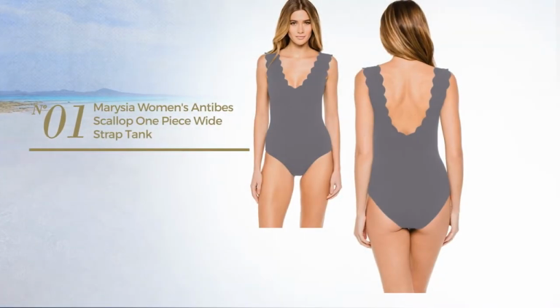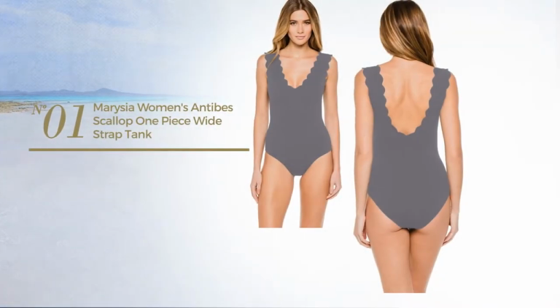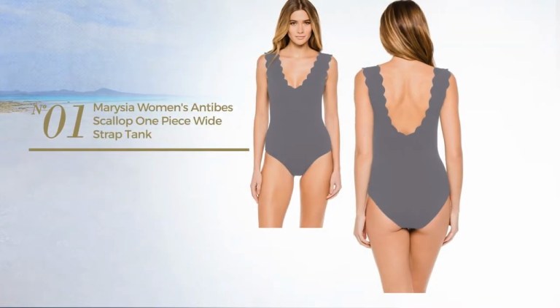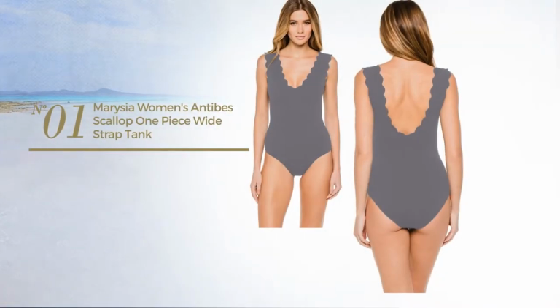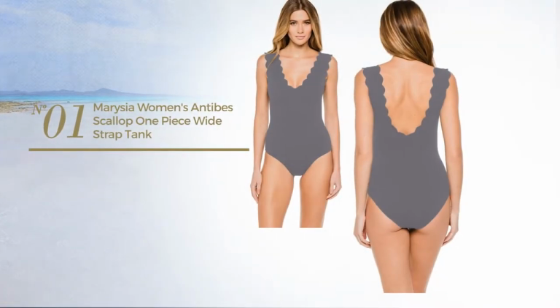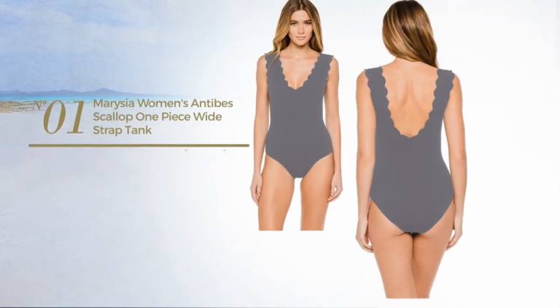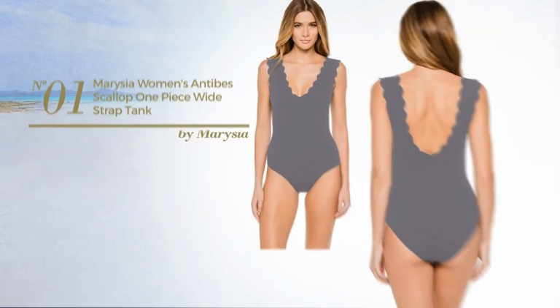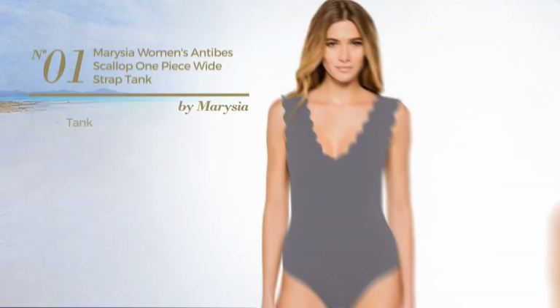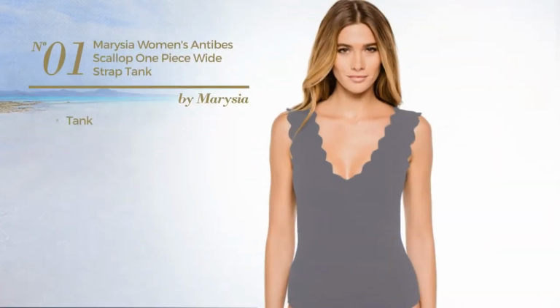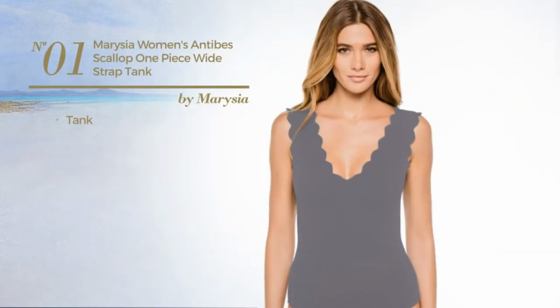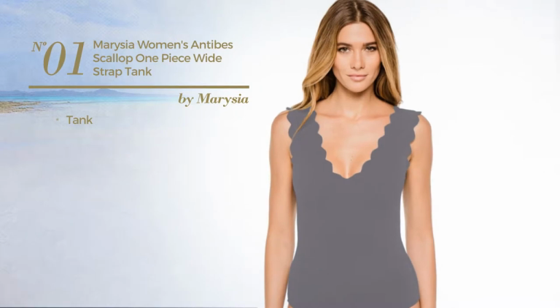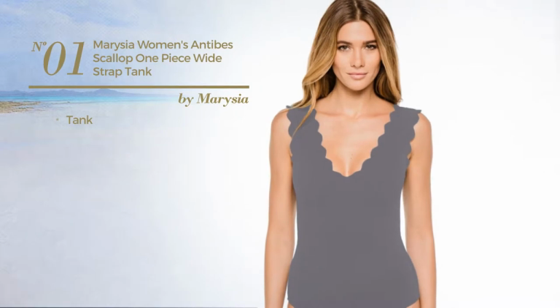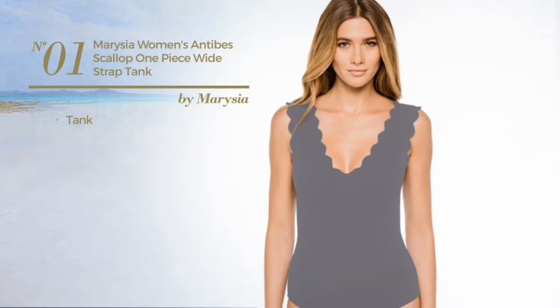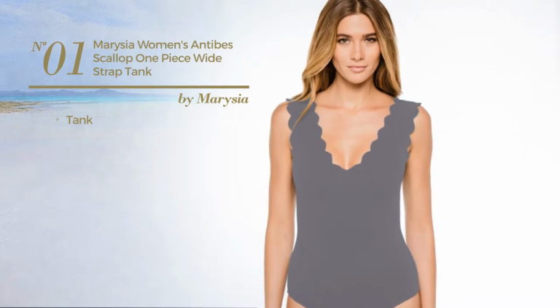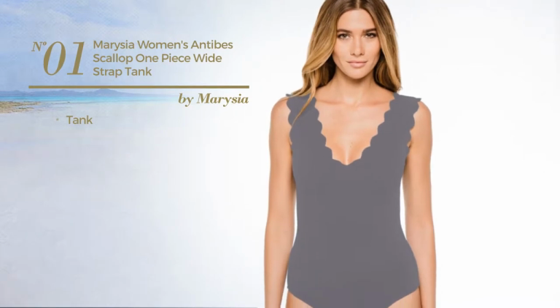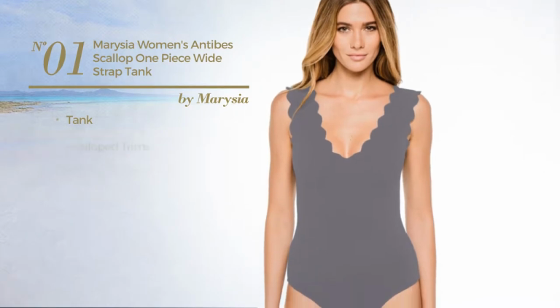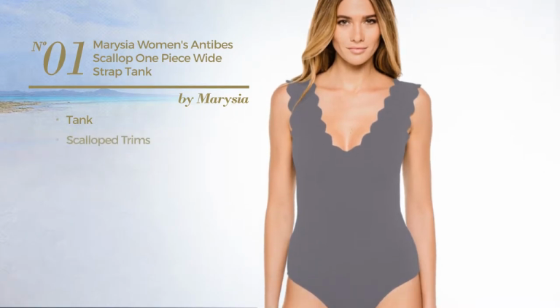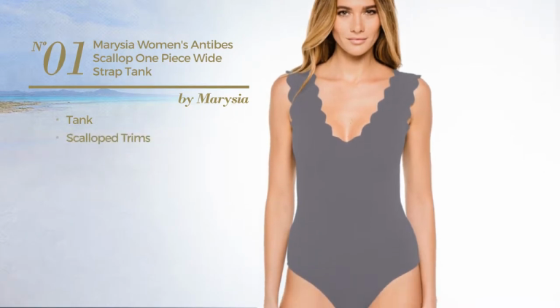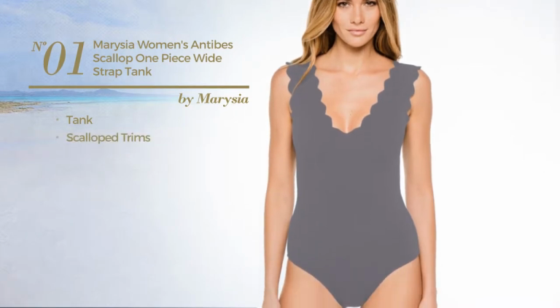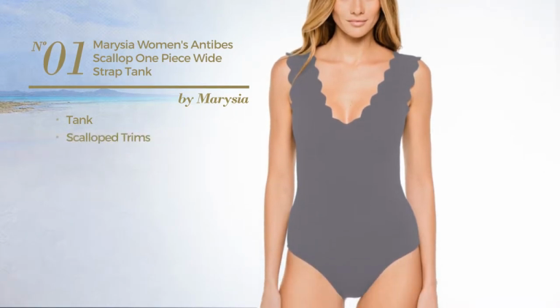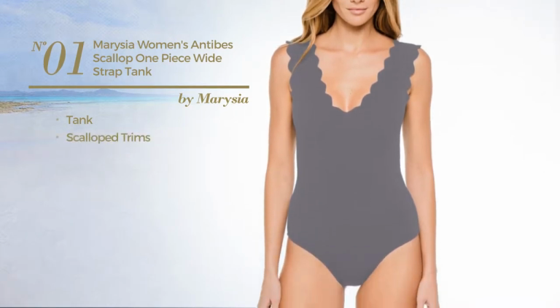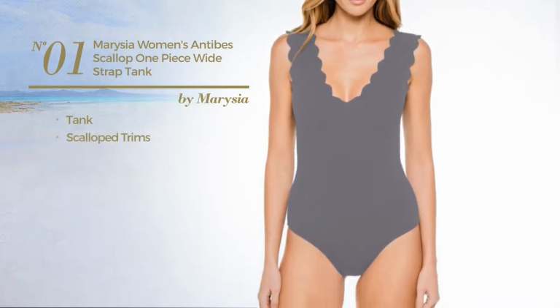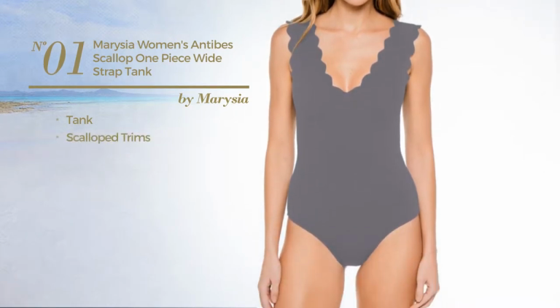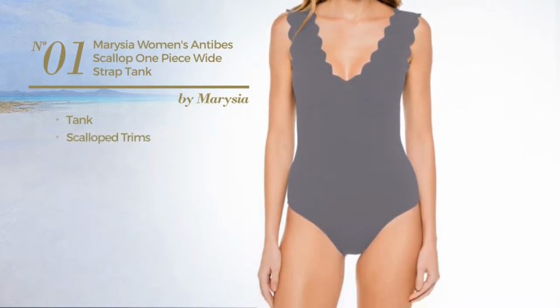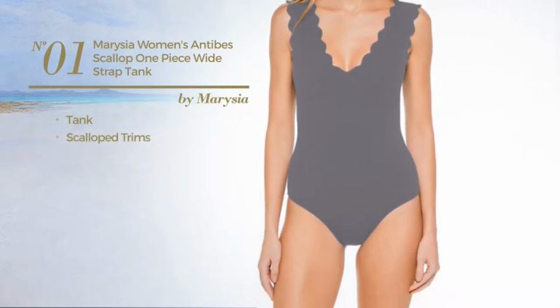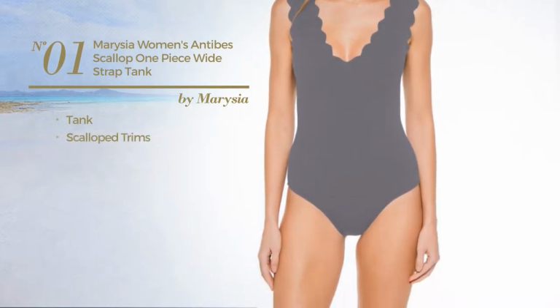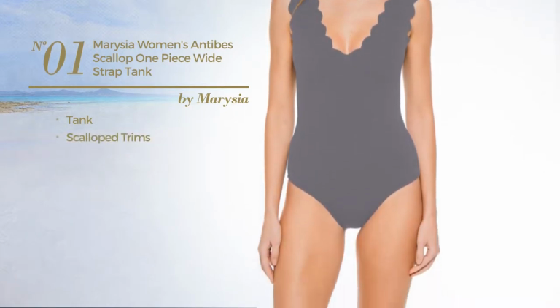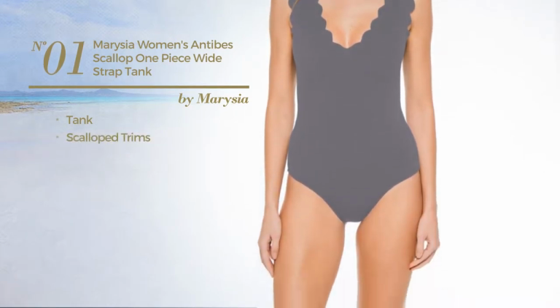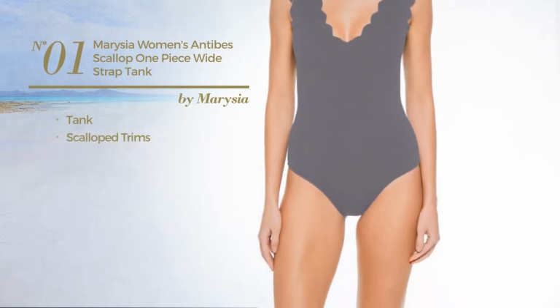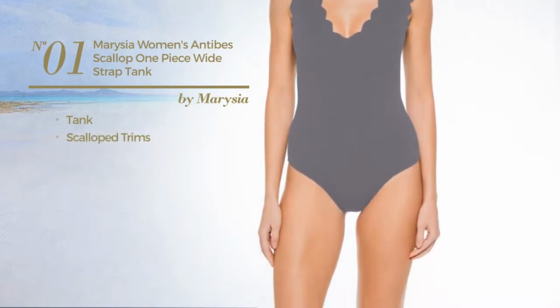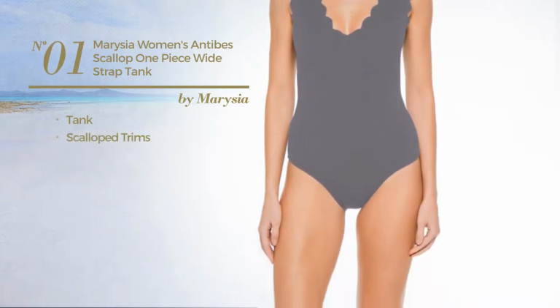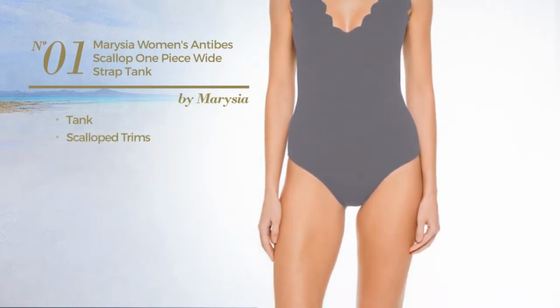Number one: a tank swimsuit styled with scallop trims, available in eight colors.